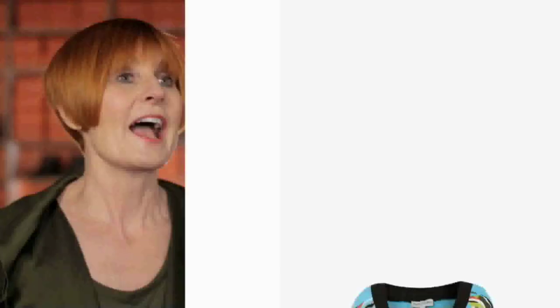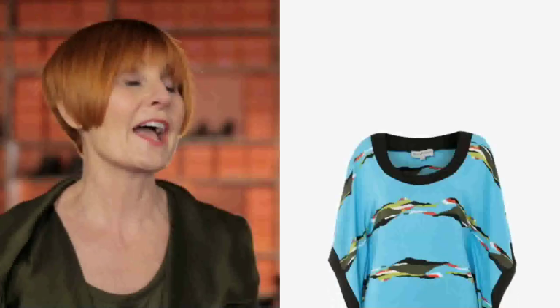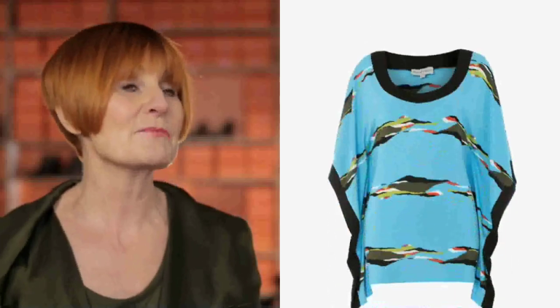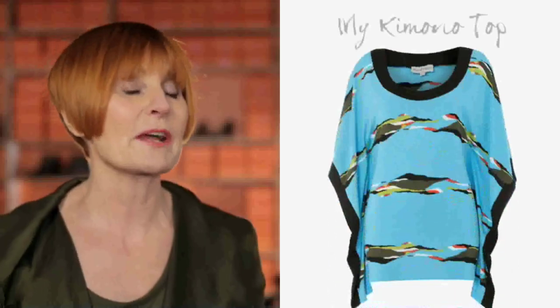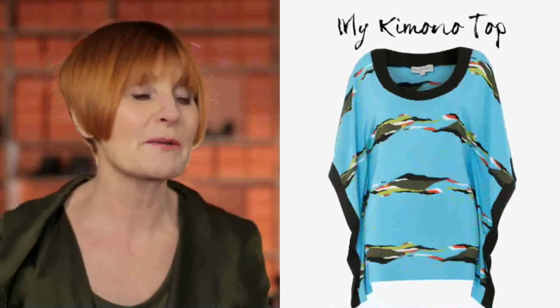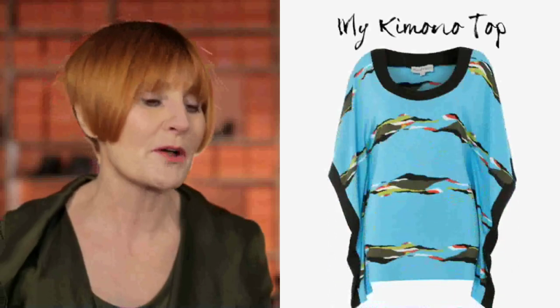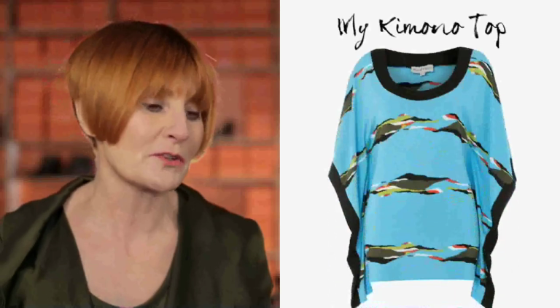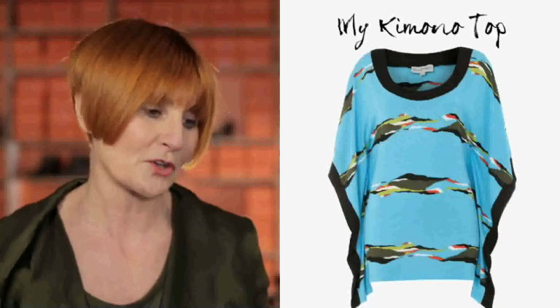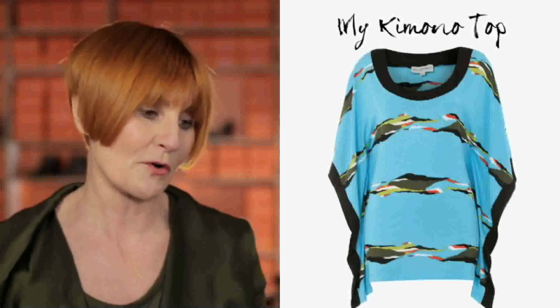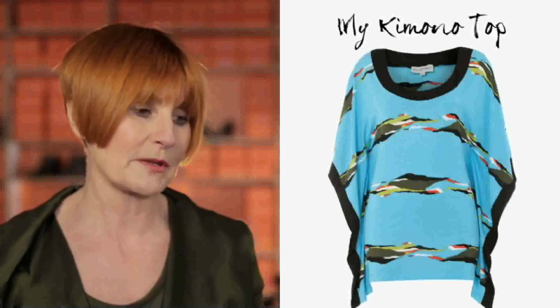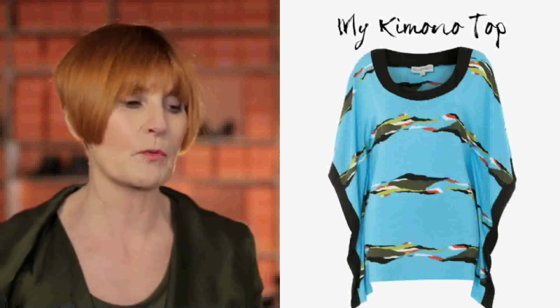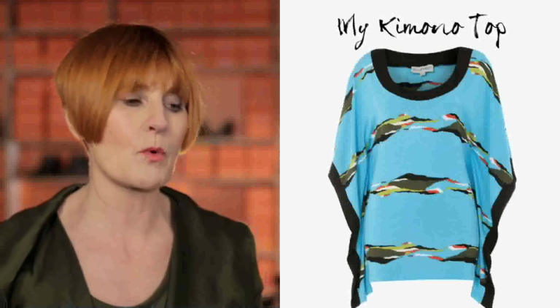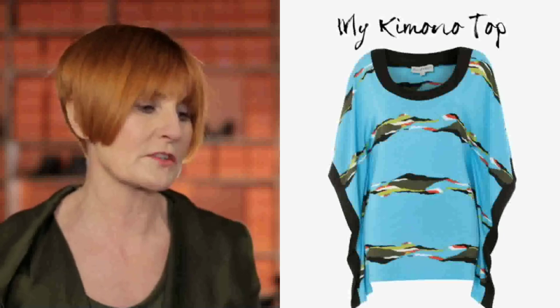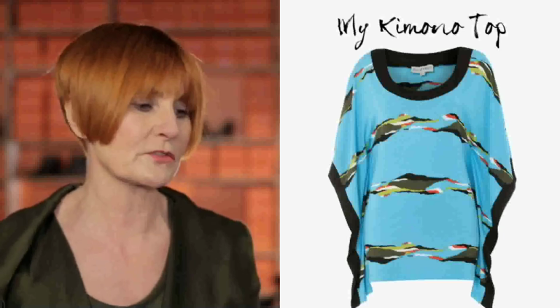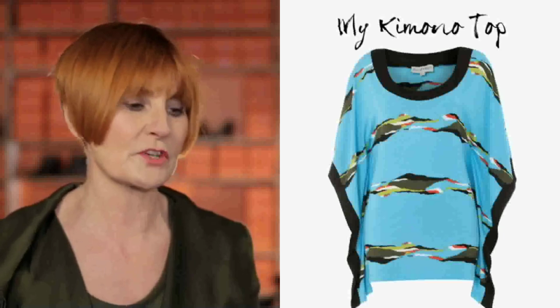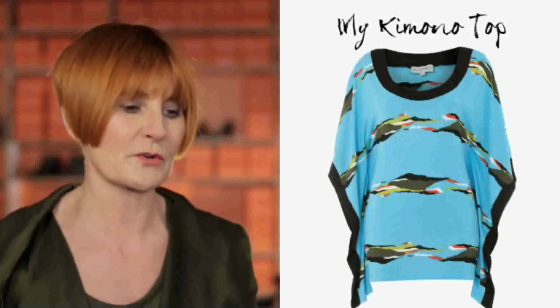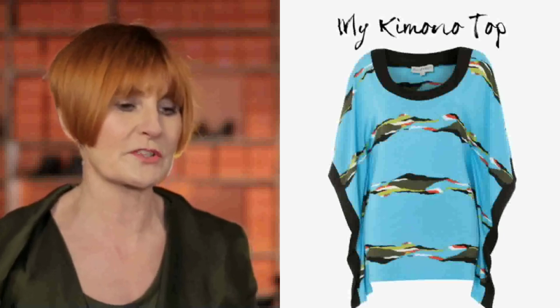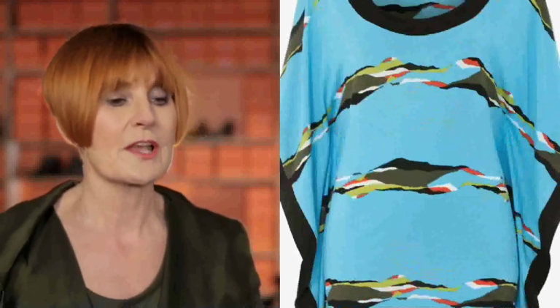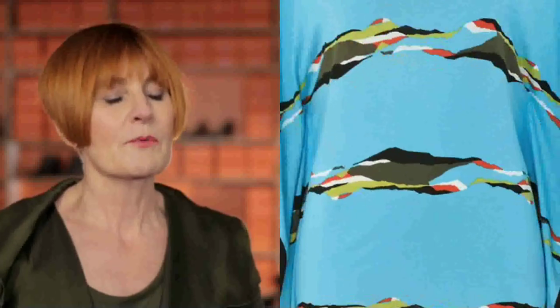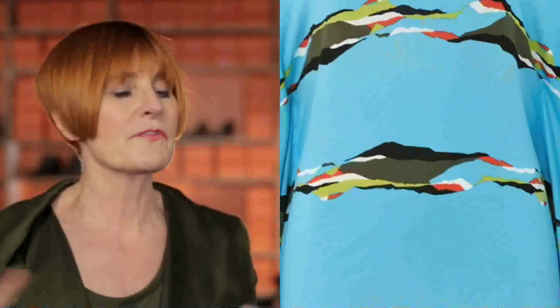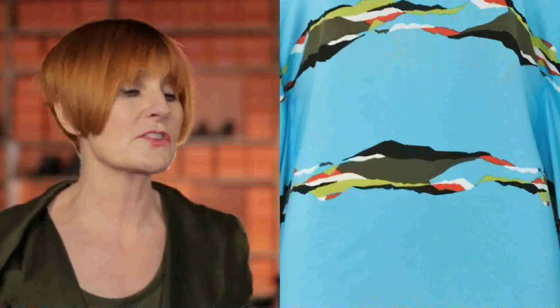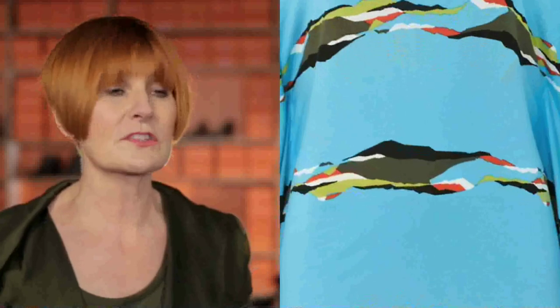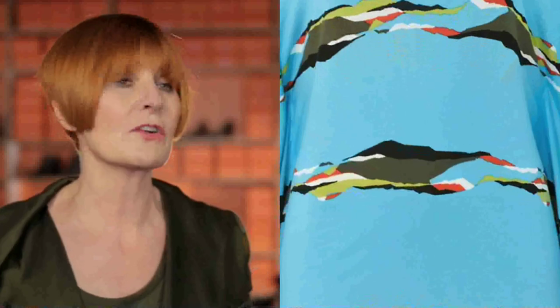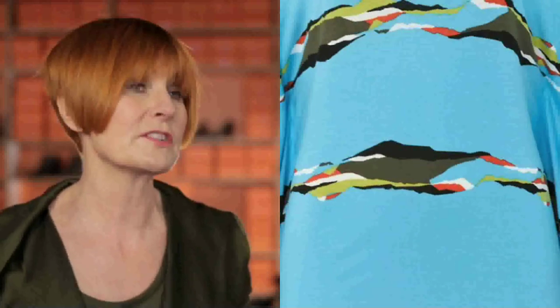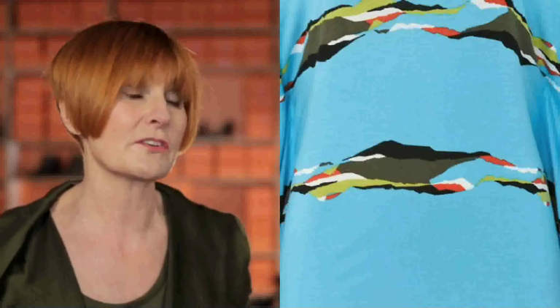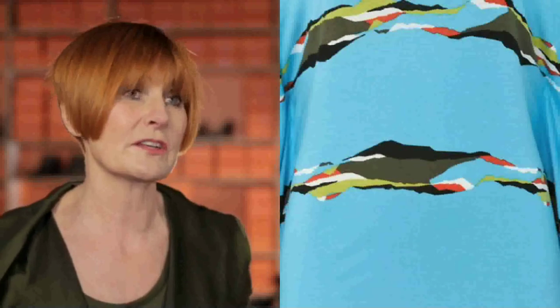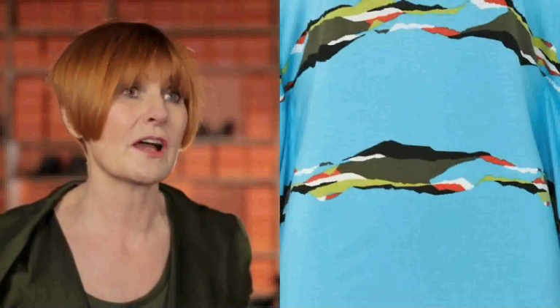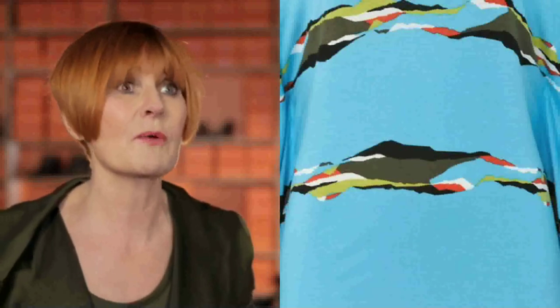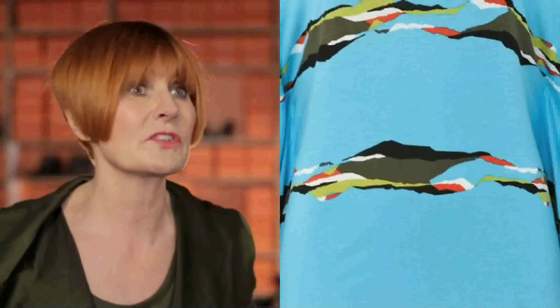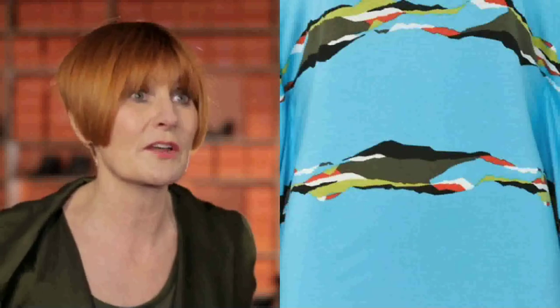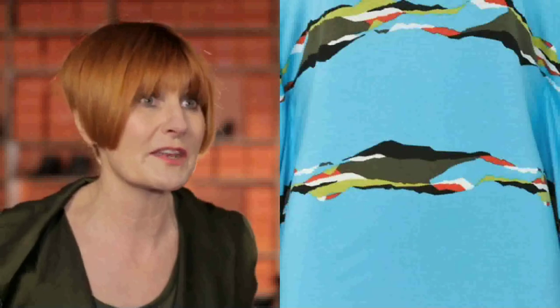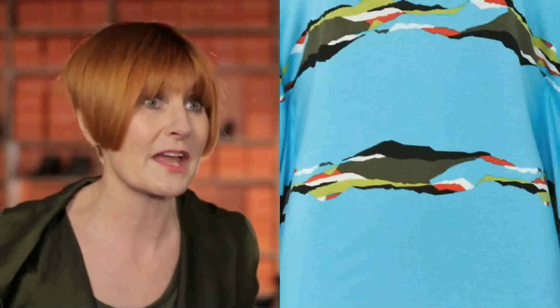And my kimono top in a wonderful turquoise with visions of holiday on it. I want to go there now.